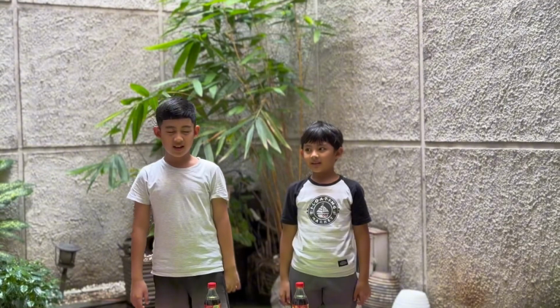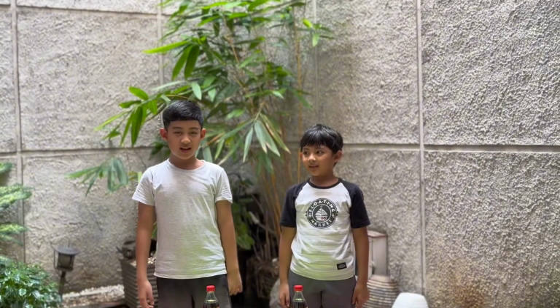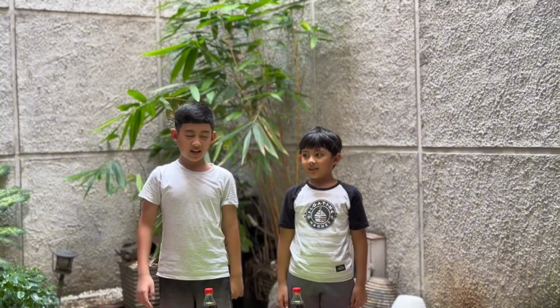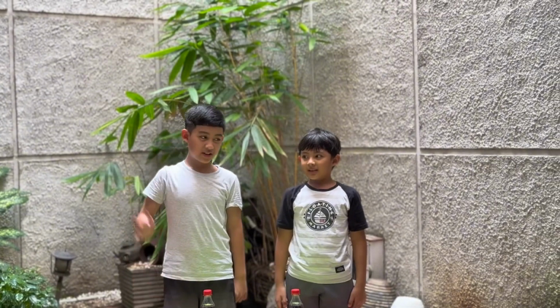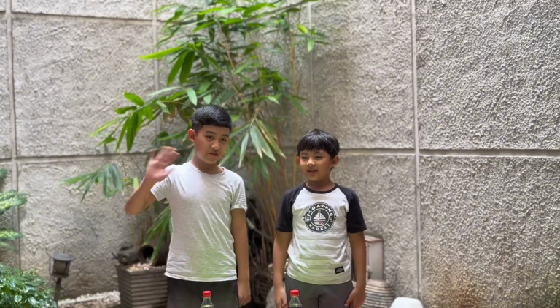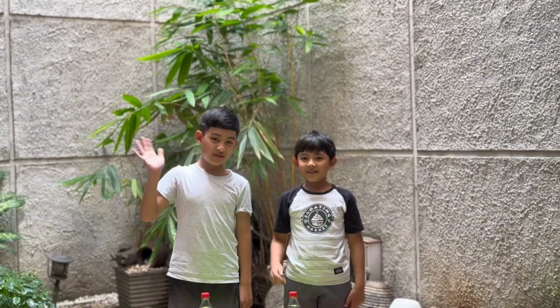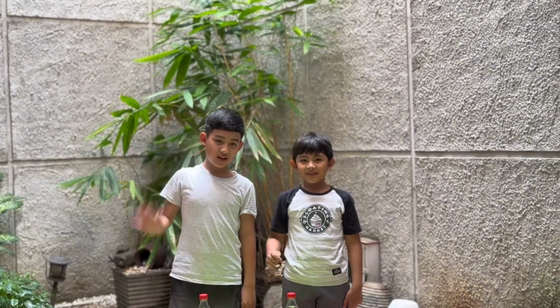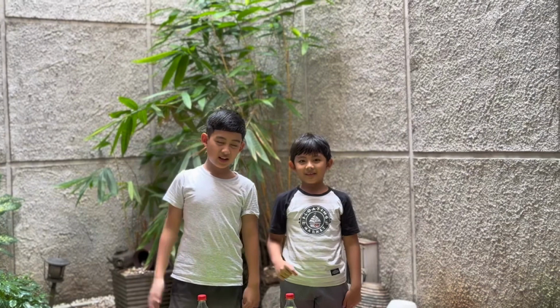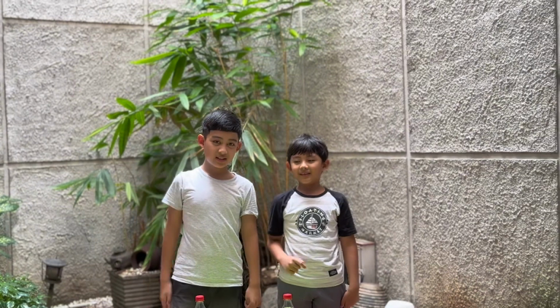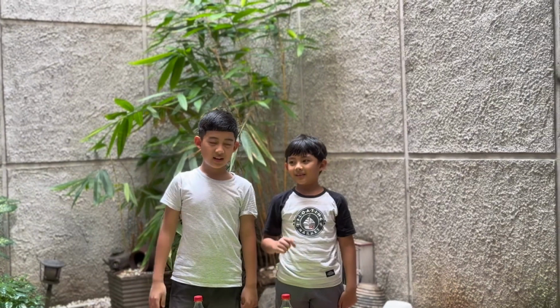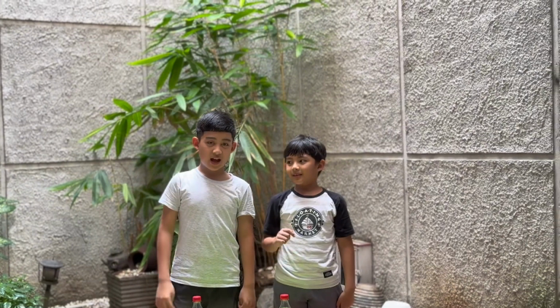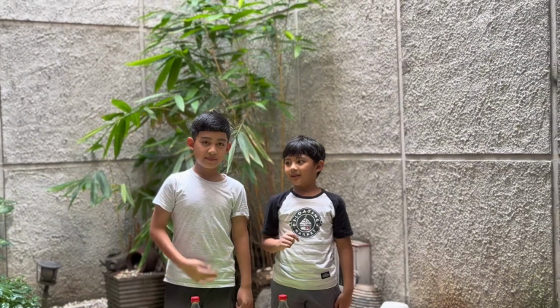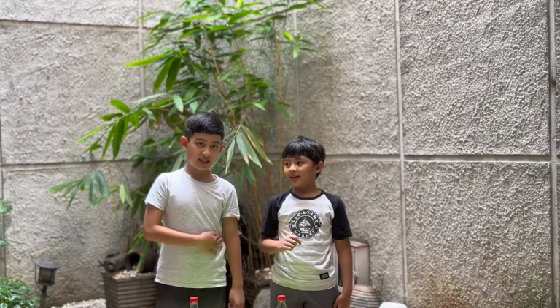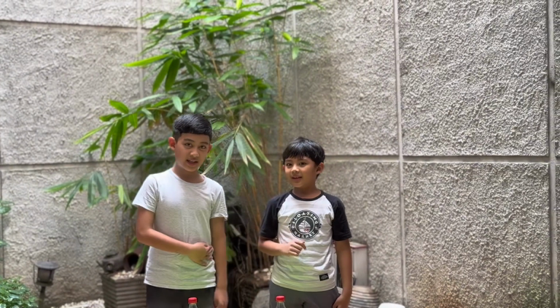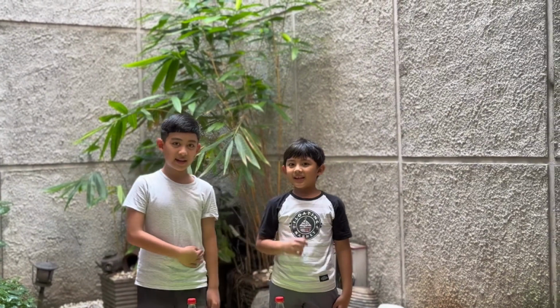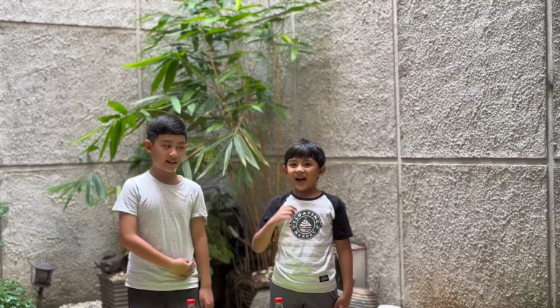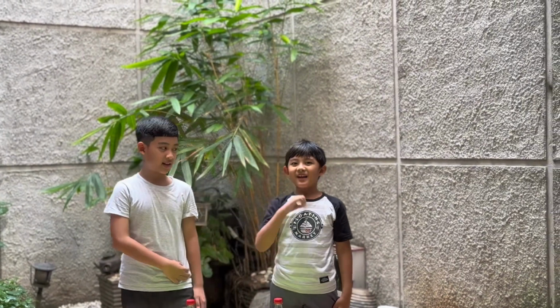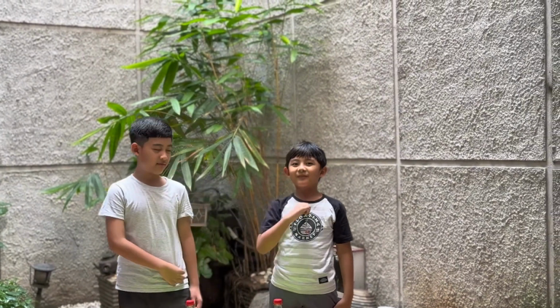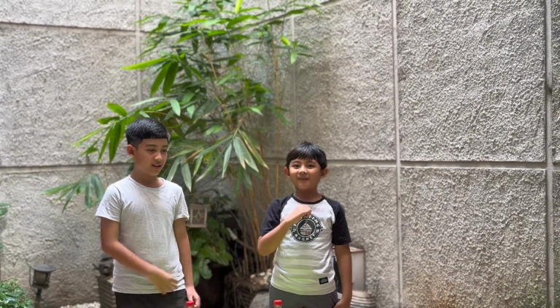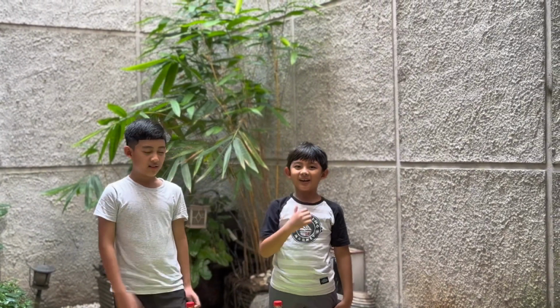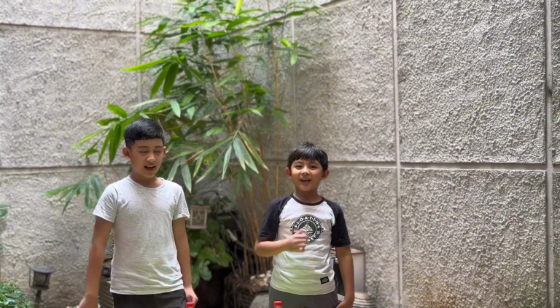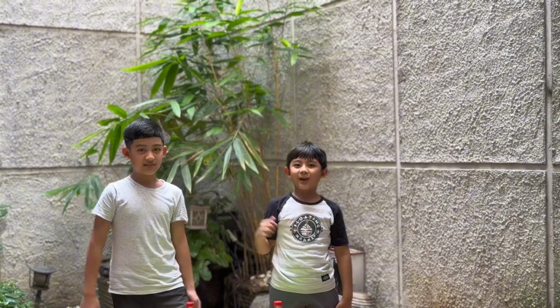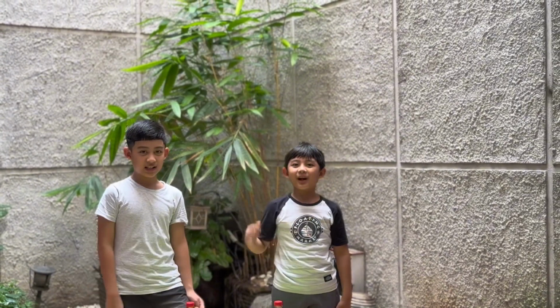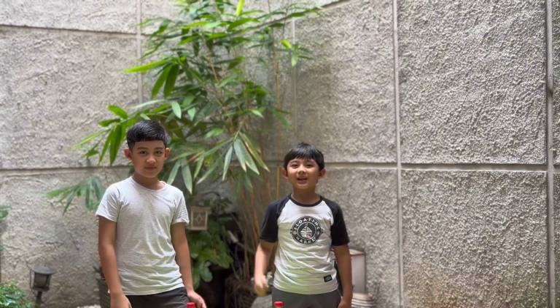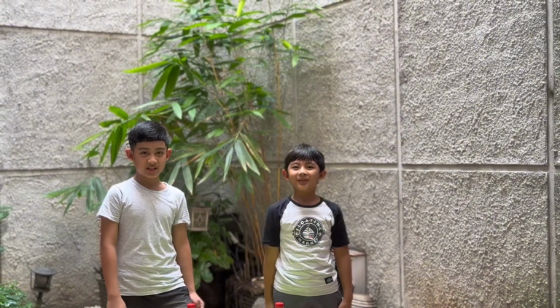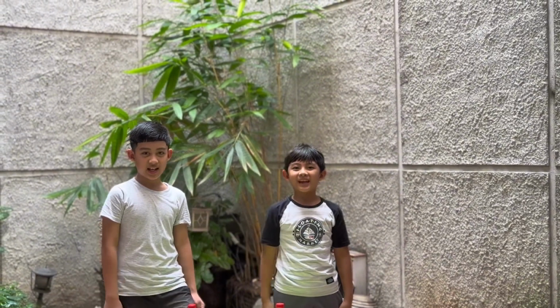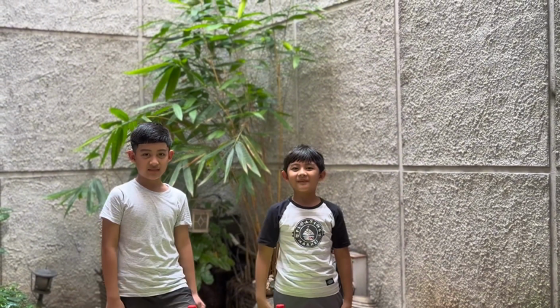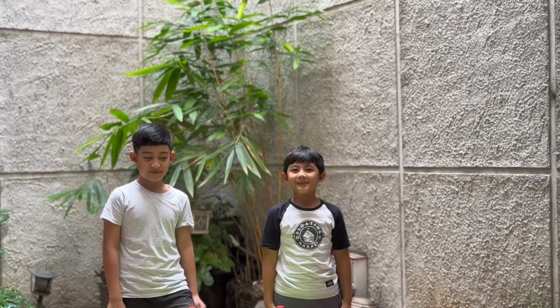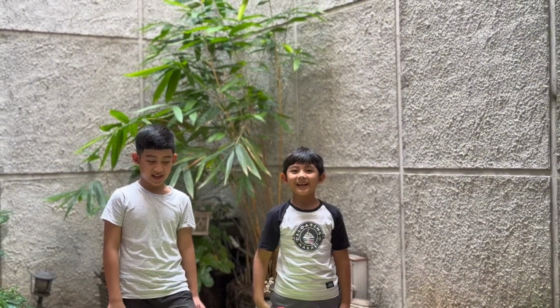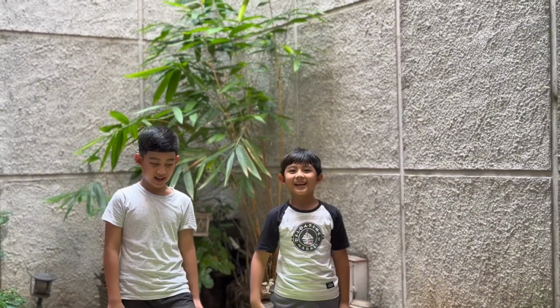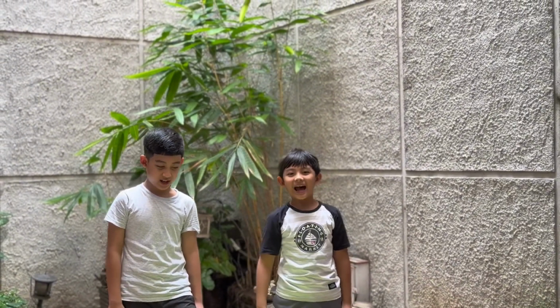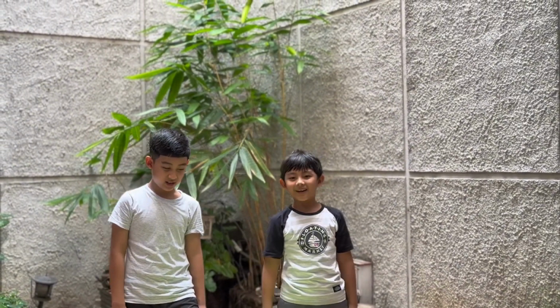Hello everyone, I'm KK, I'm Moa, and welcome to Game One Breakout.